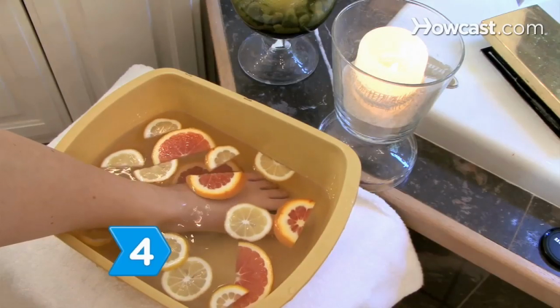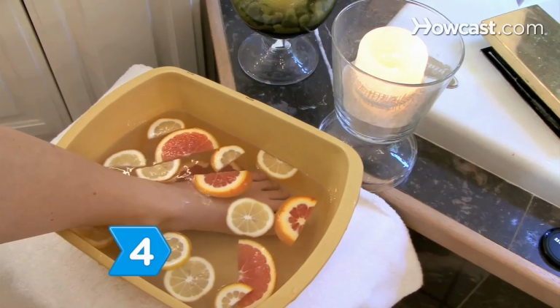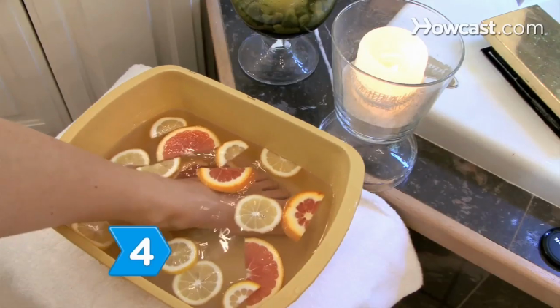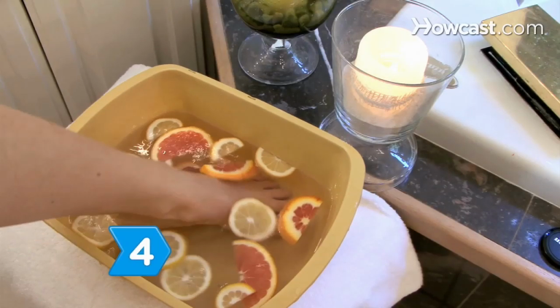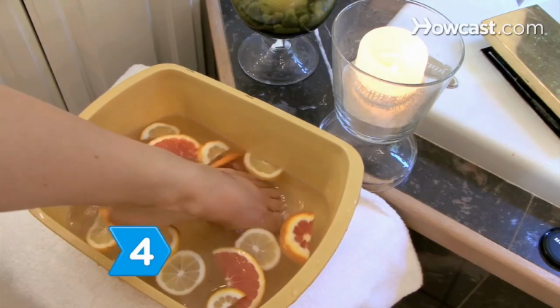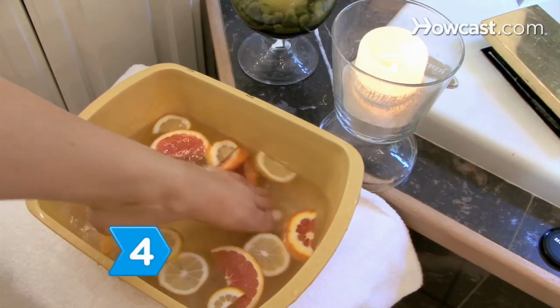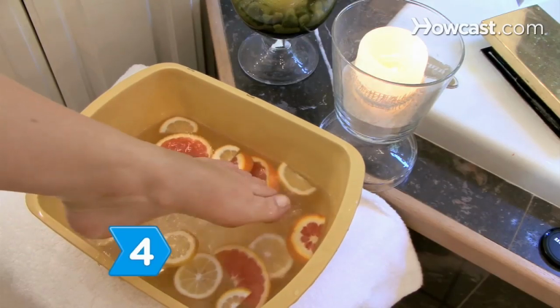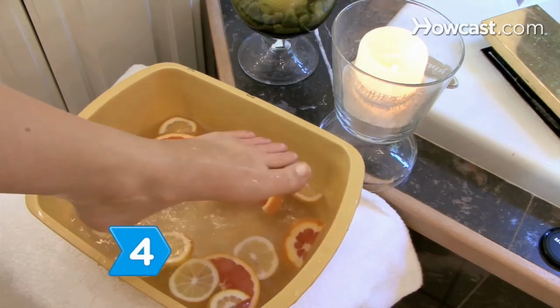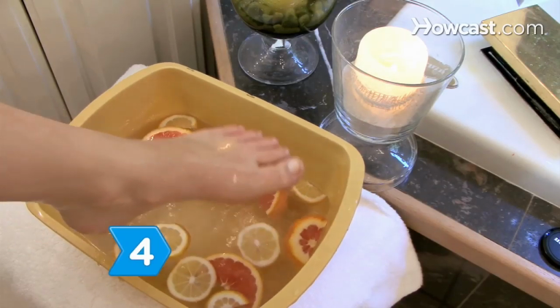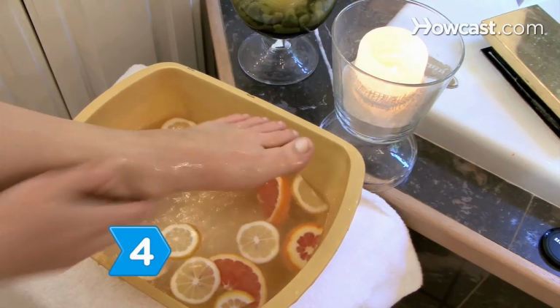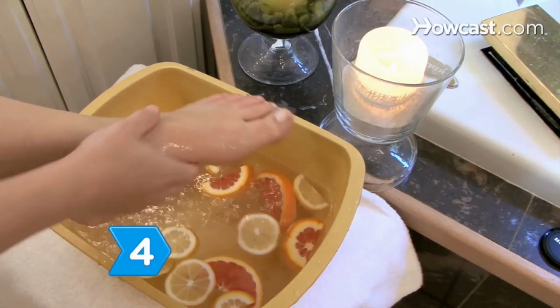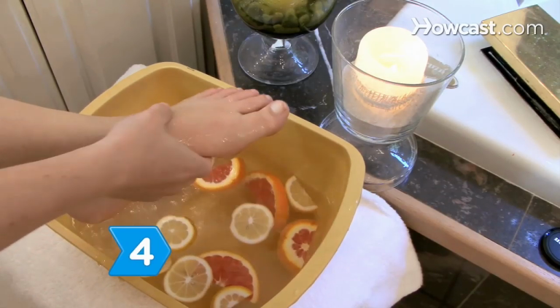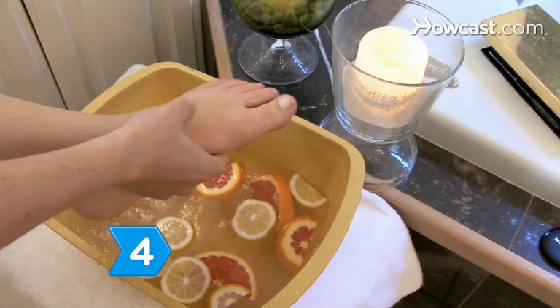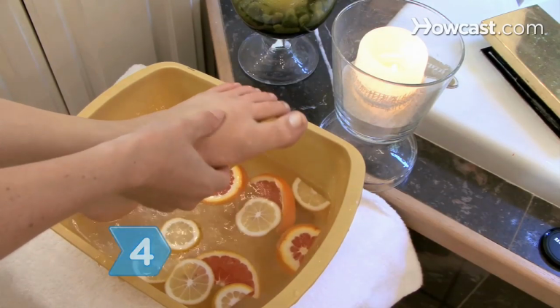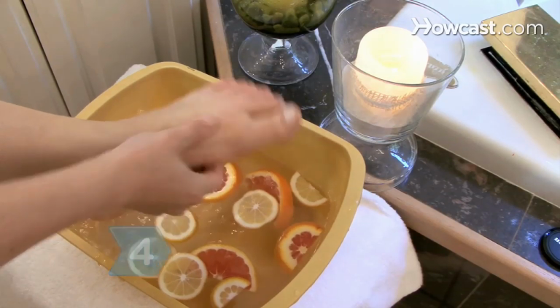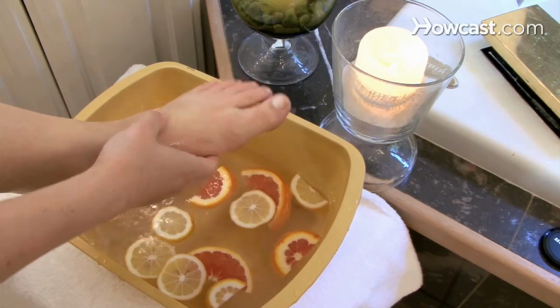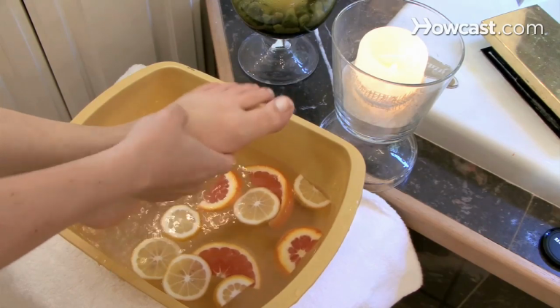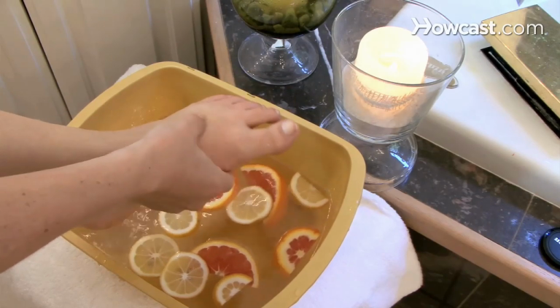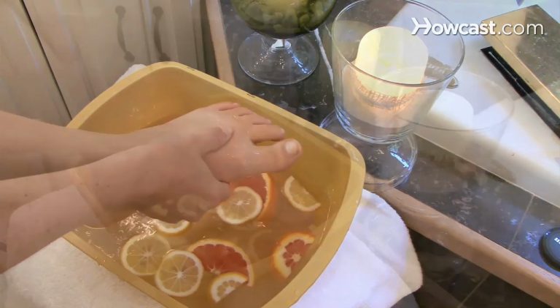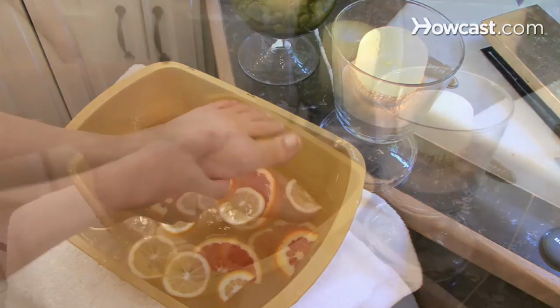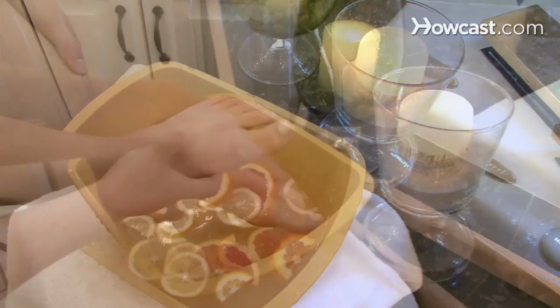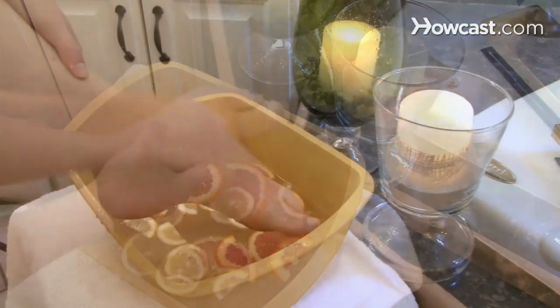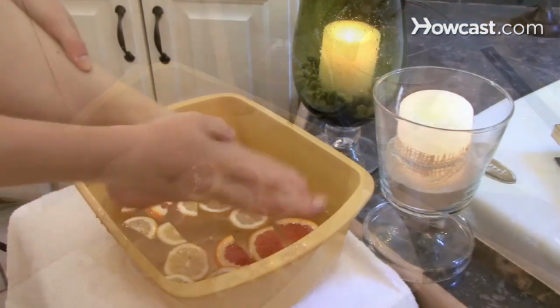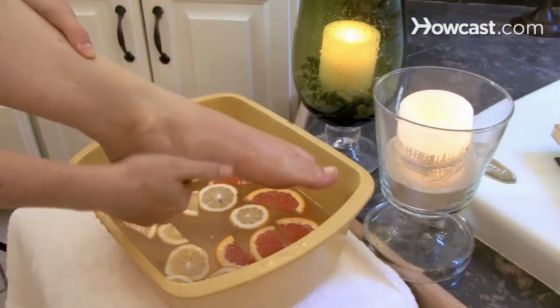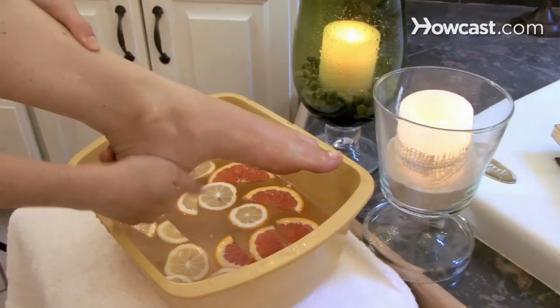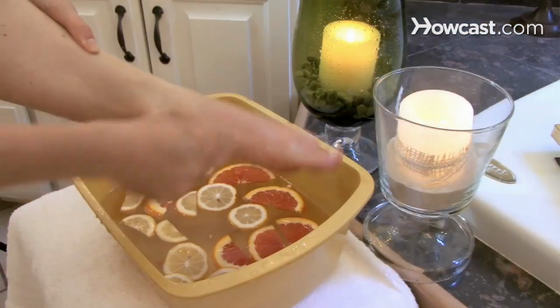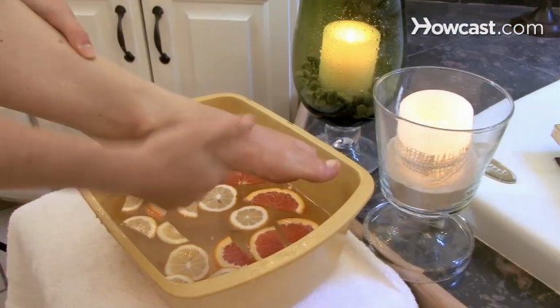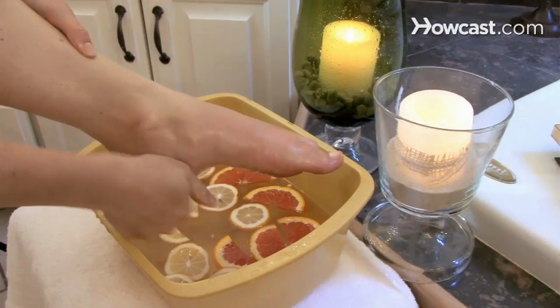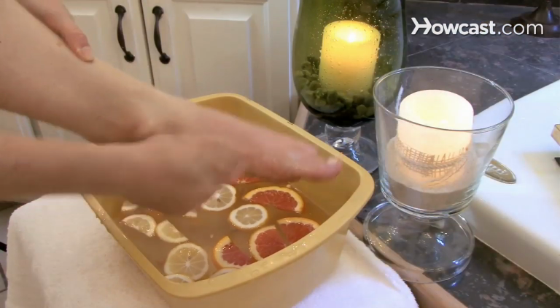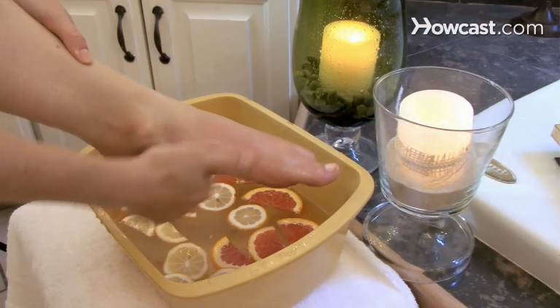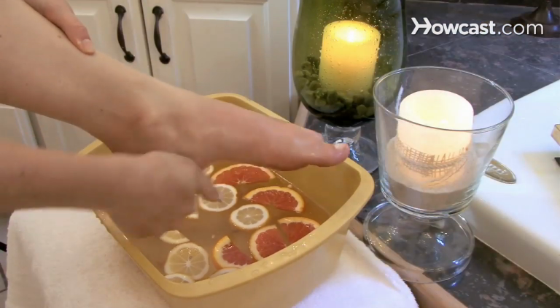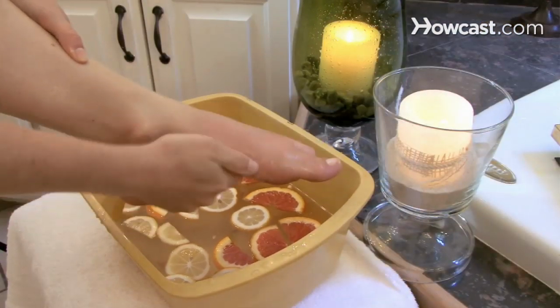Step 4. Soak and massage your feet in the summertime and use foot treatments to scrub away flaky skin.